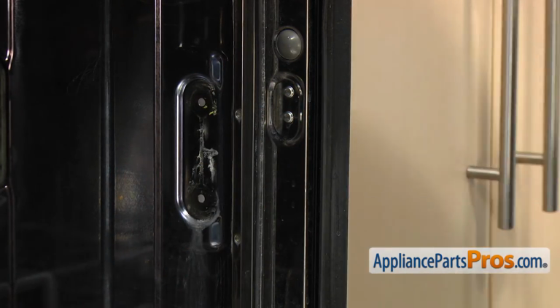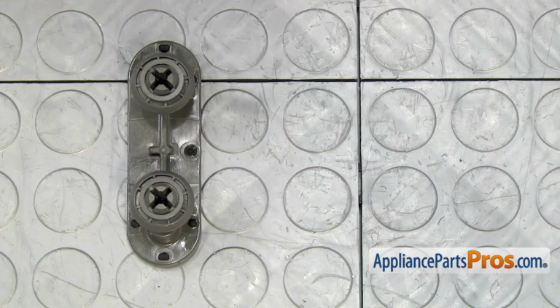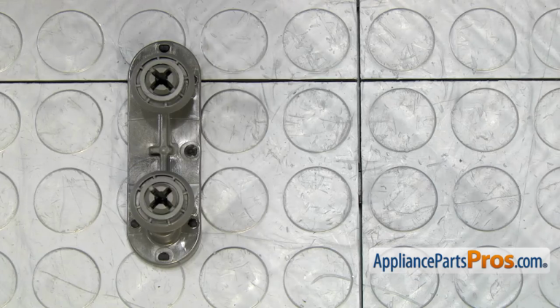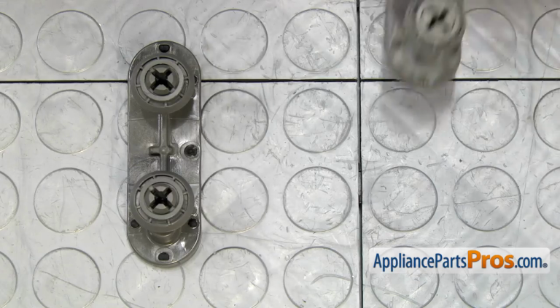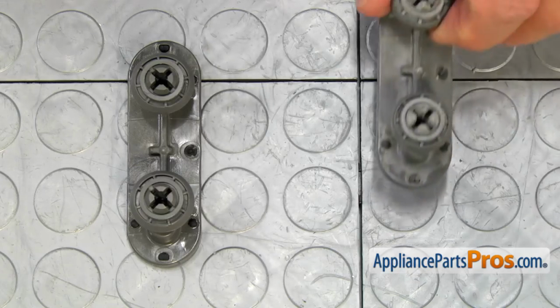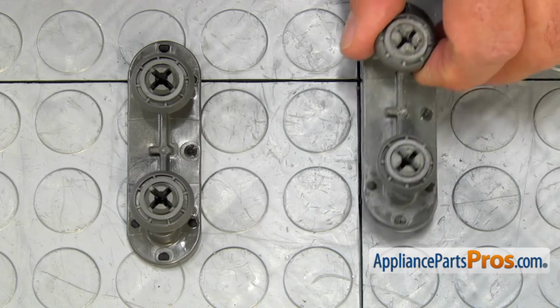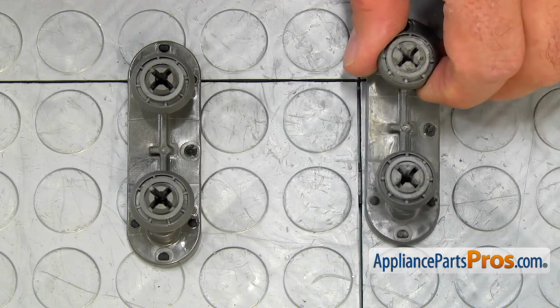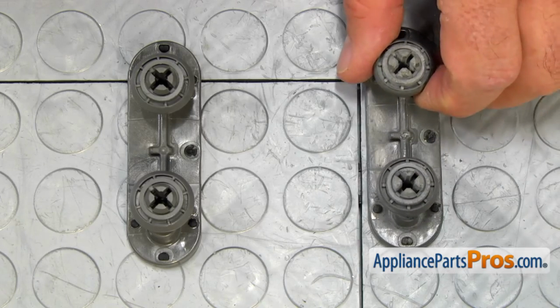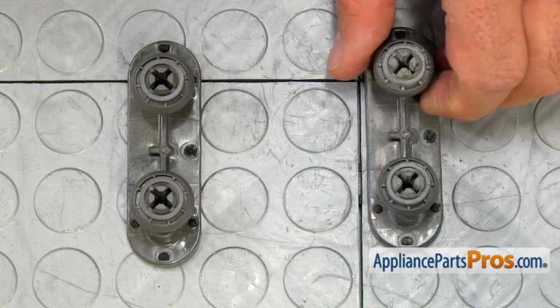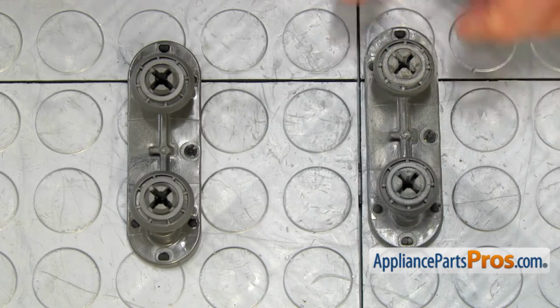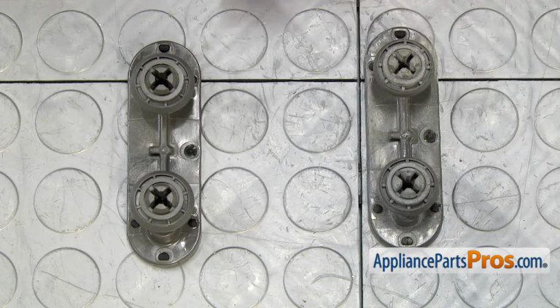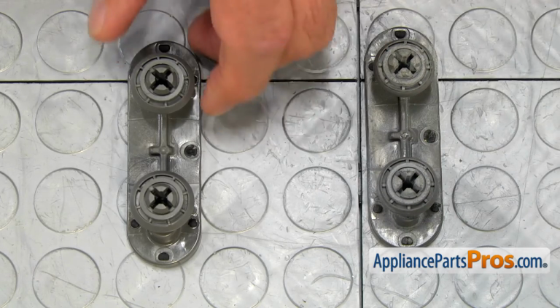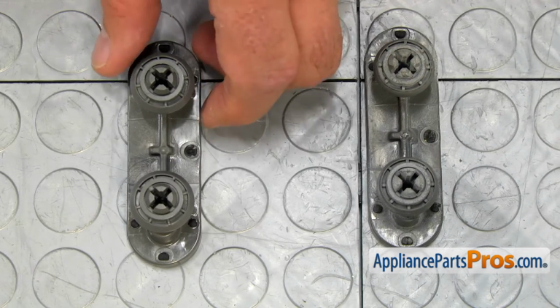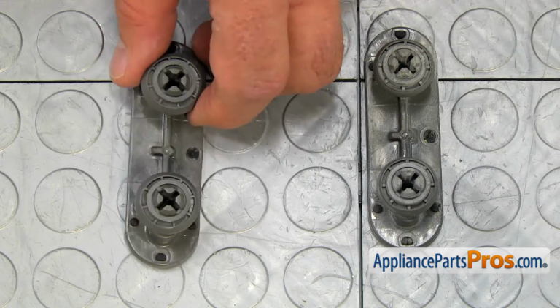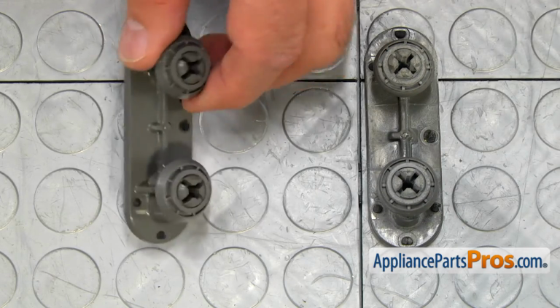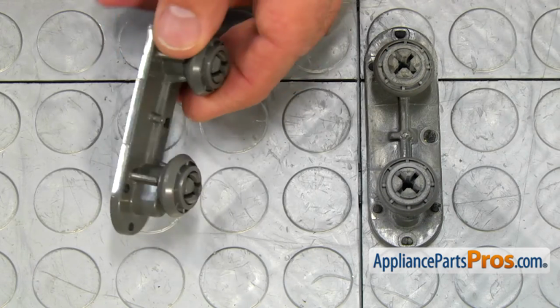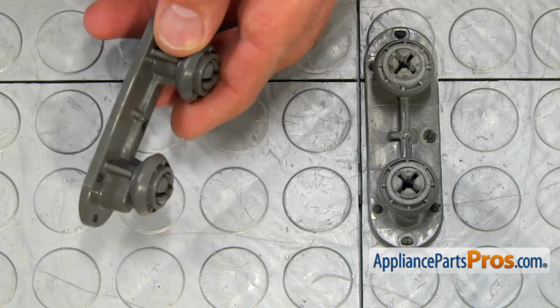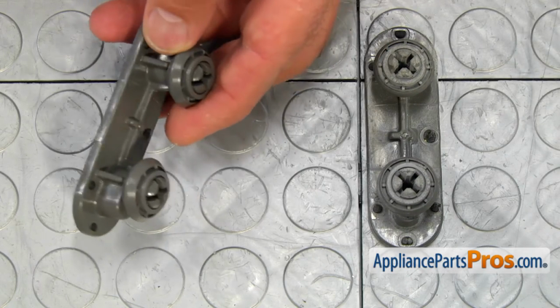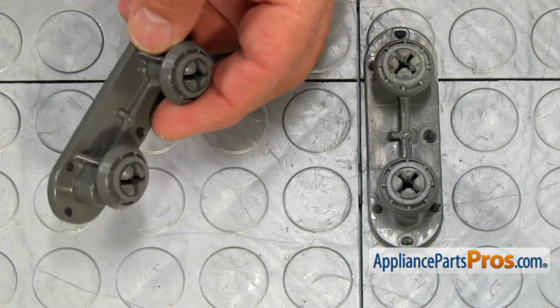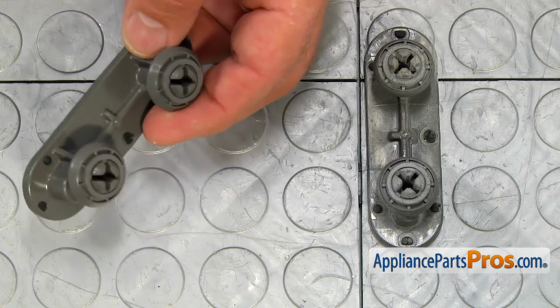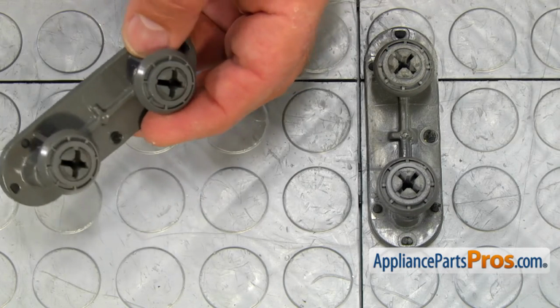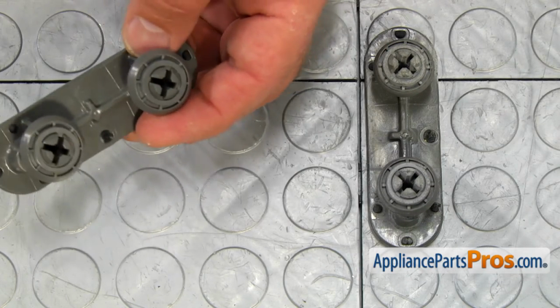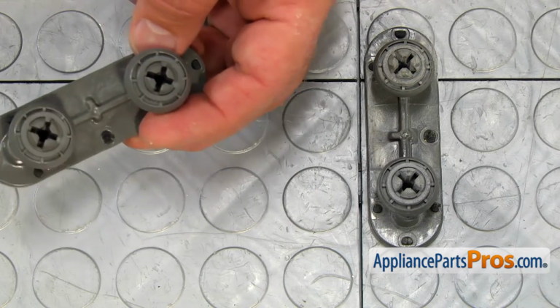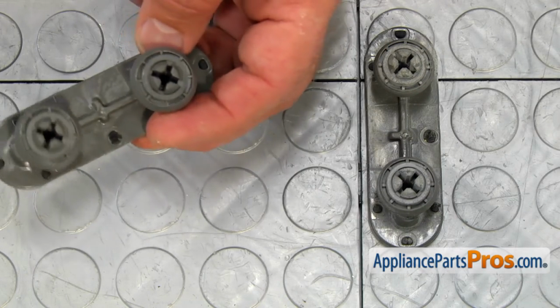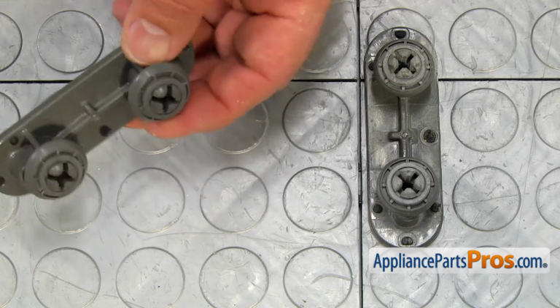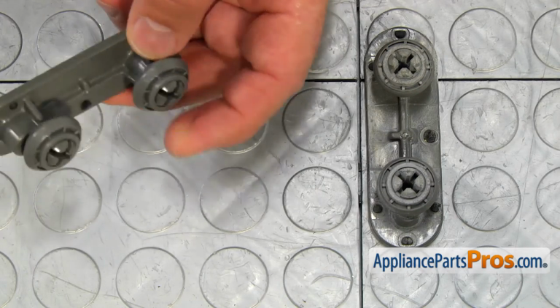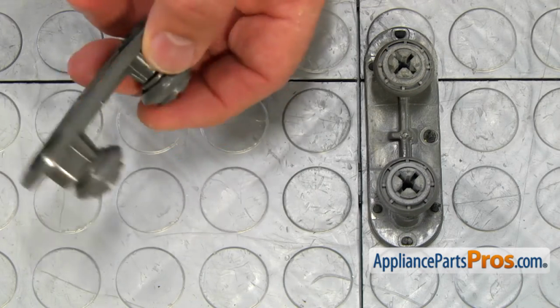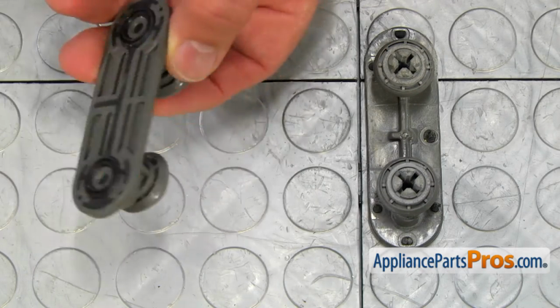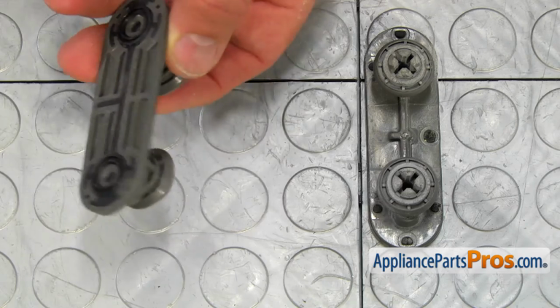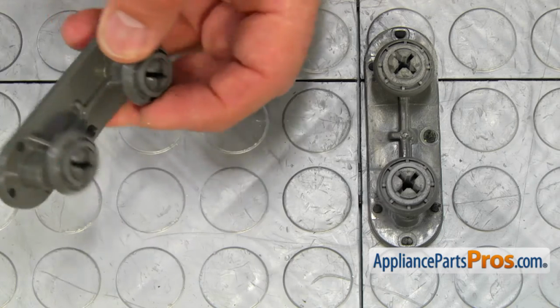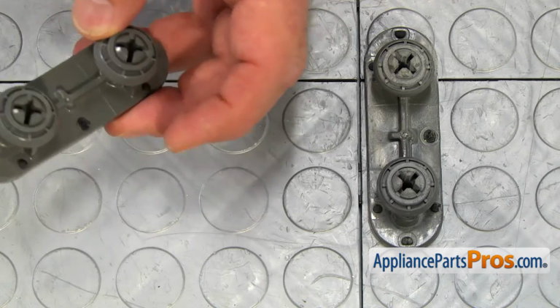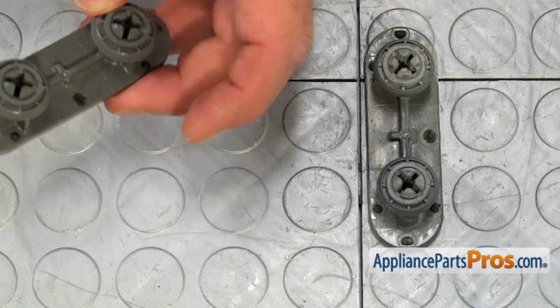This is the old tub wheel assembly next to the new one. If you don't have this part, you can get it from AppliancePartsPros.com.